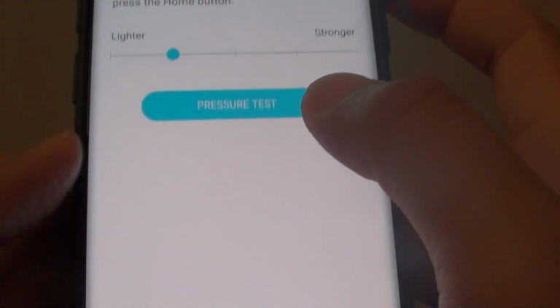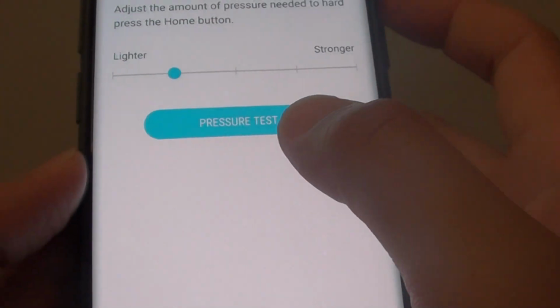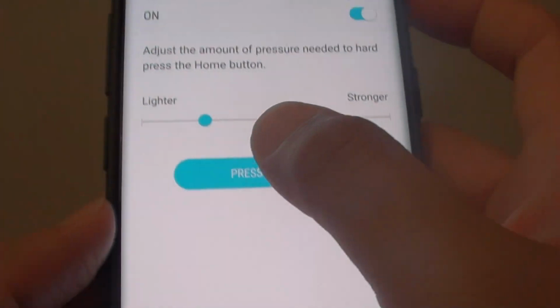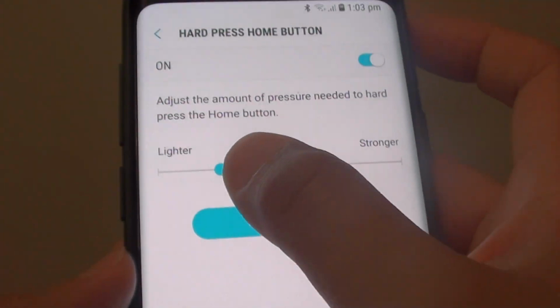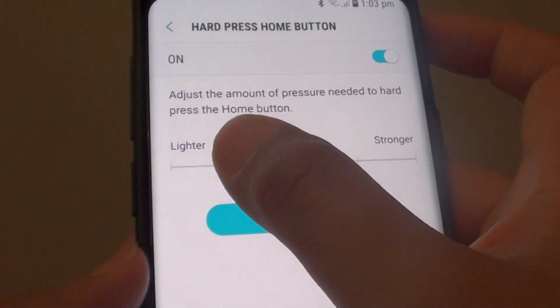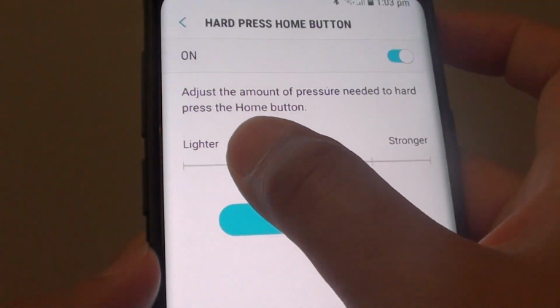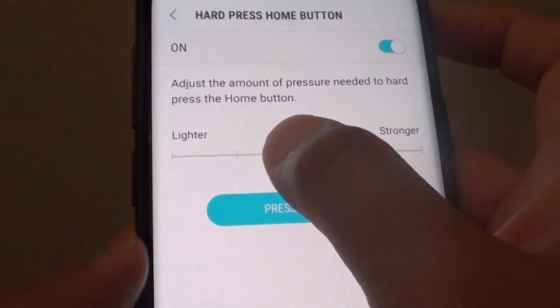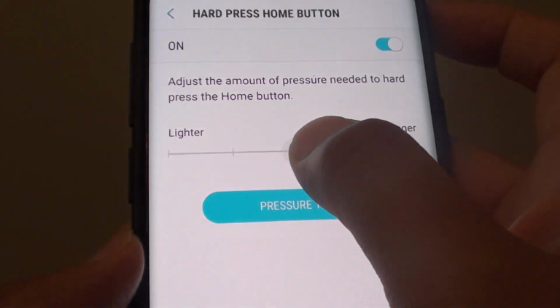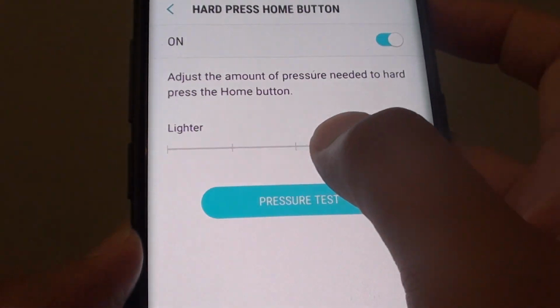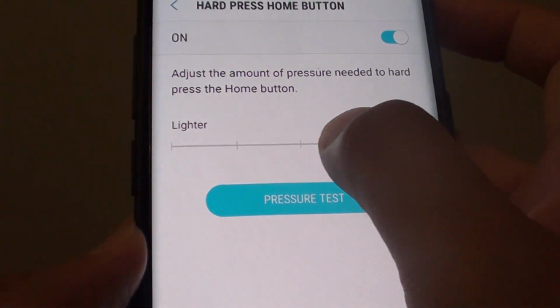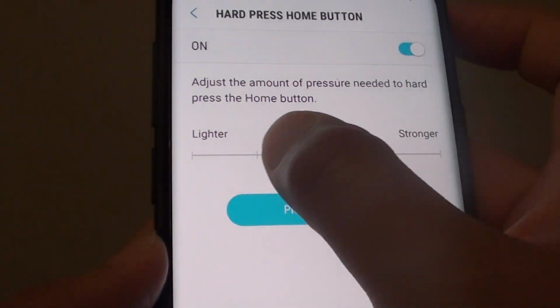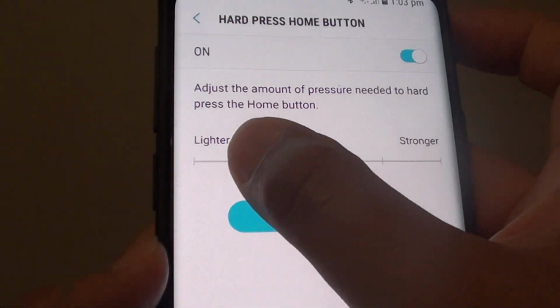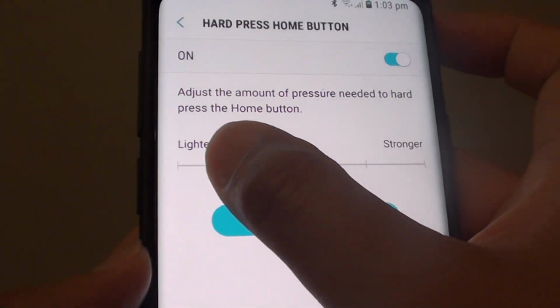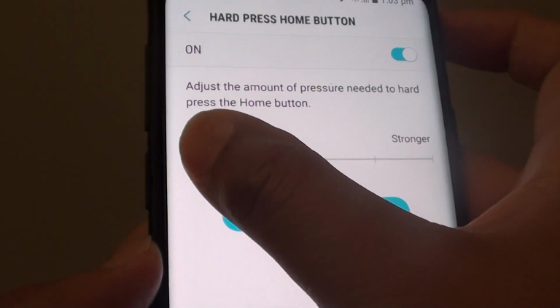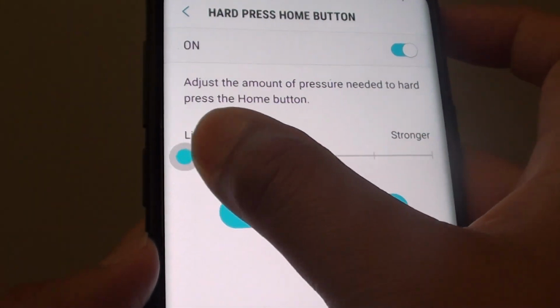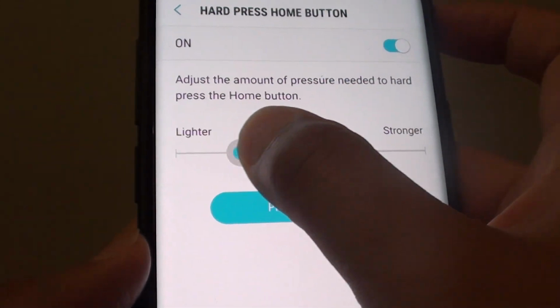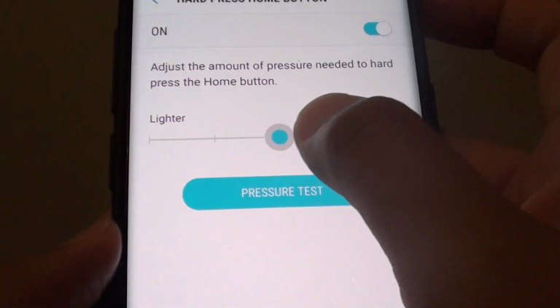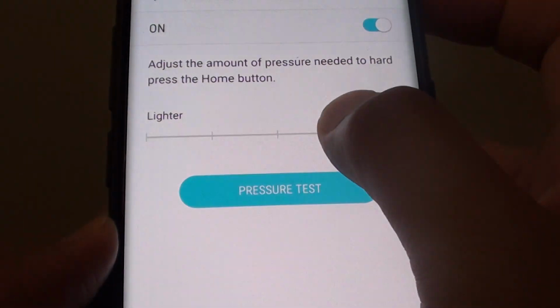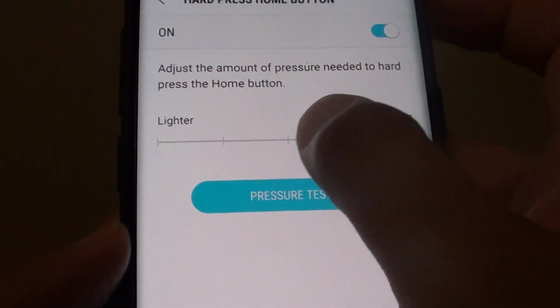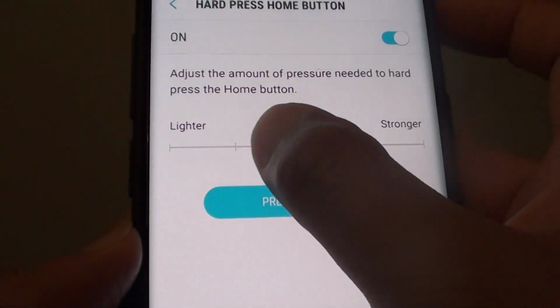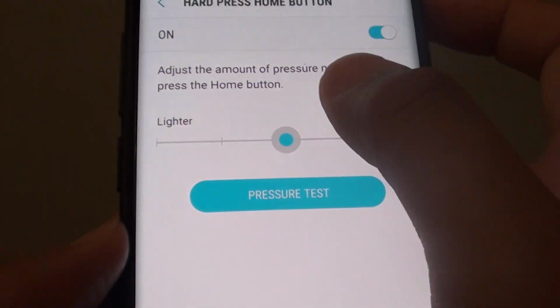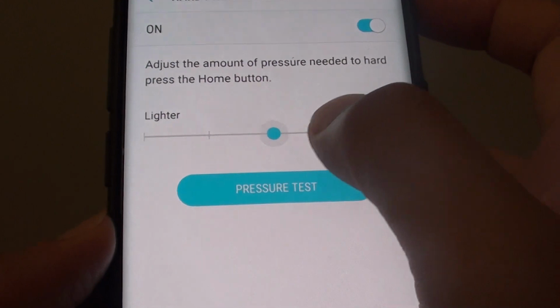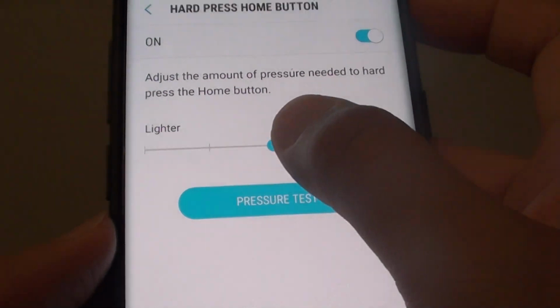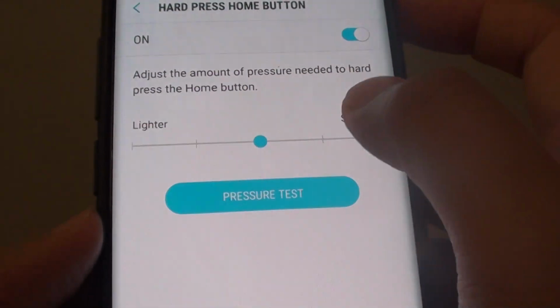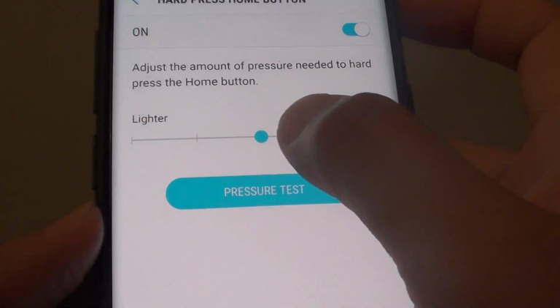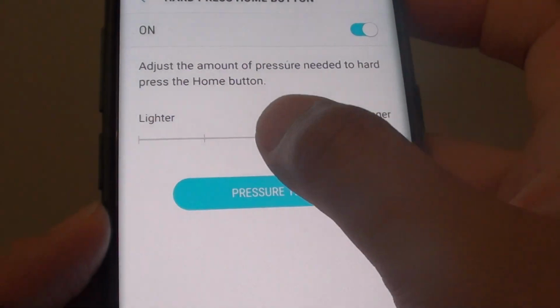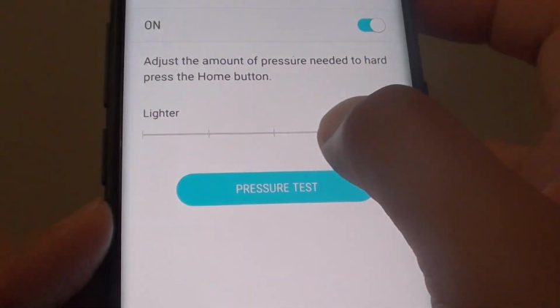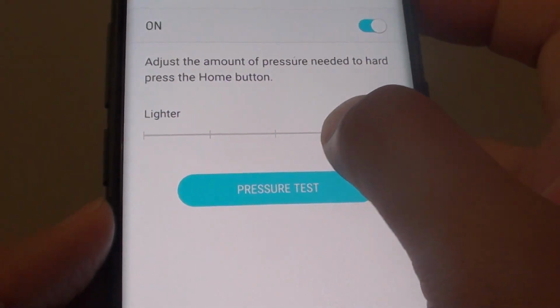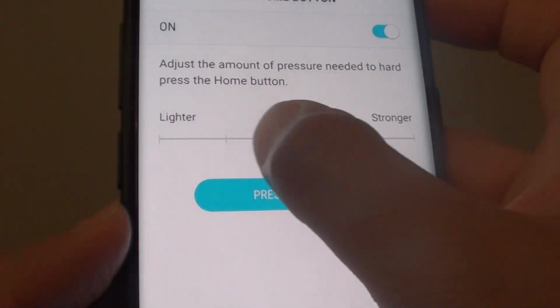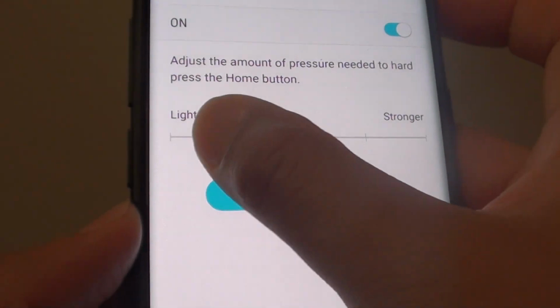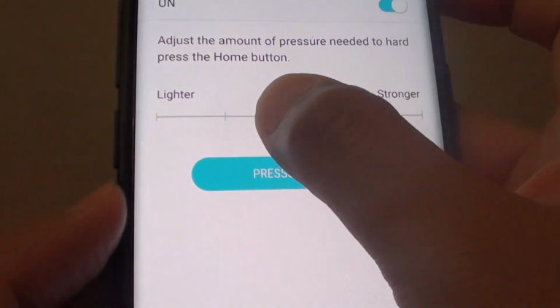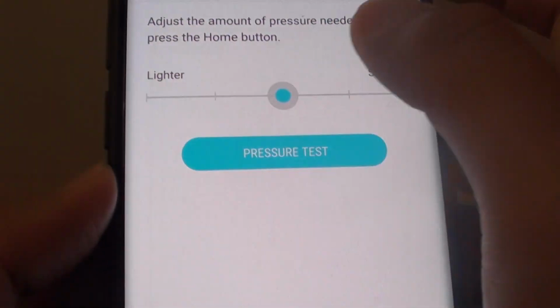You can change it to lighter or stronger by simply dragging the slider bar to the left or to the right.